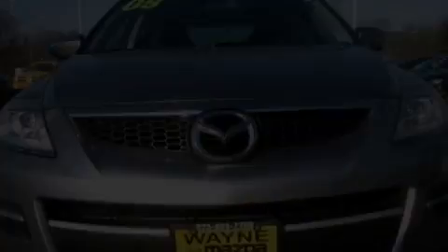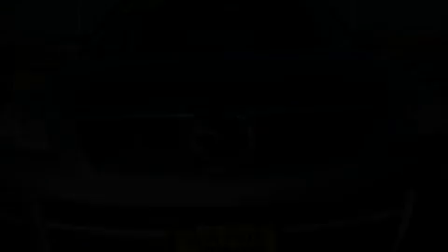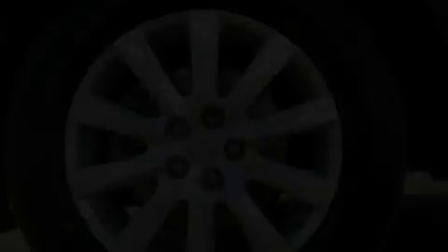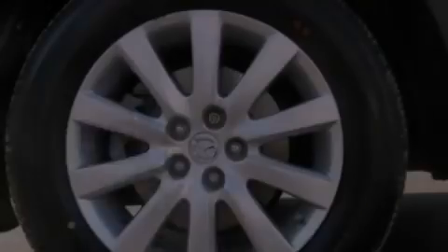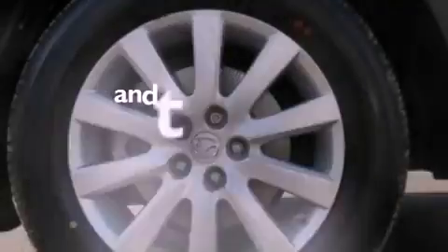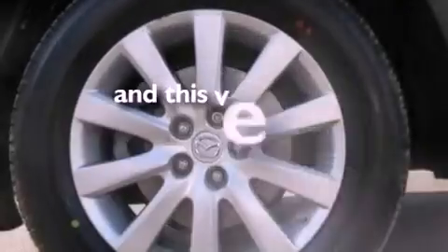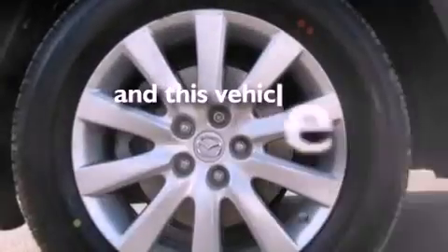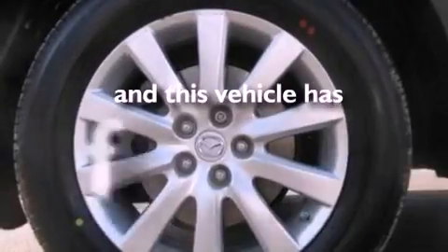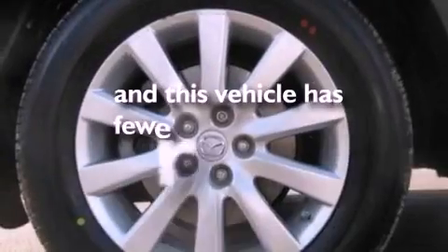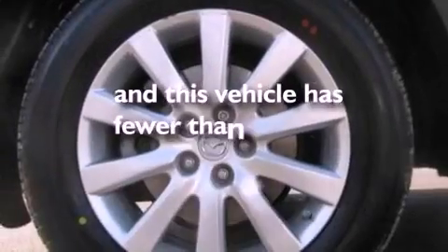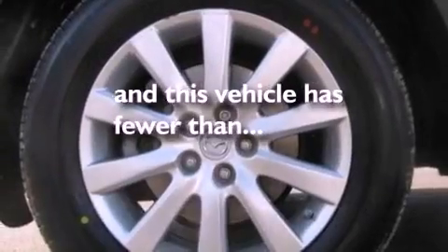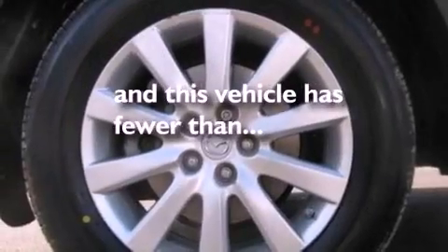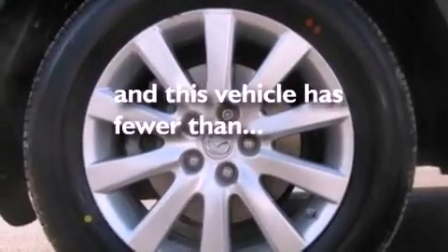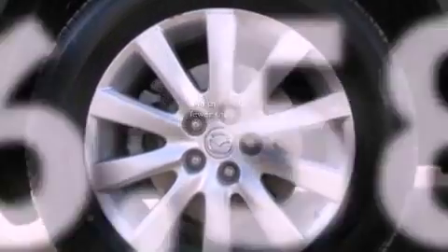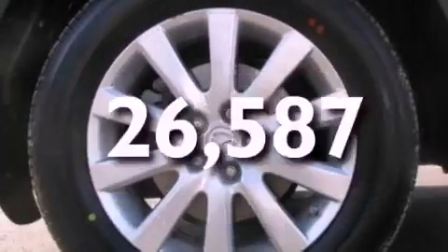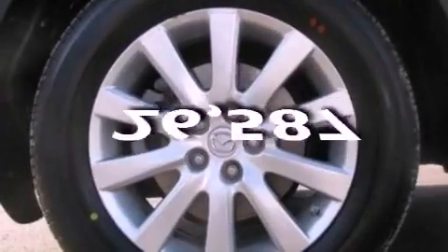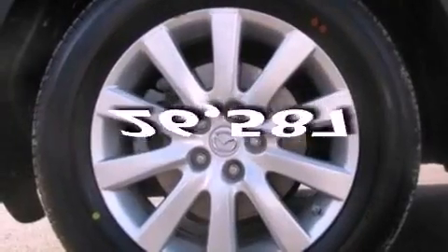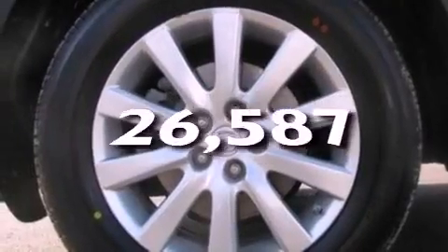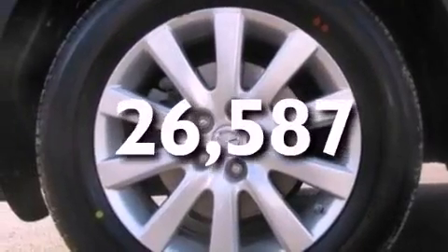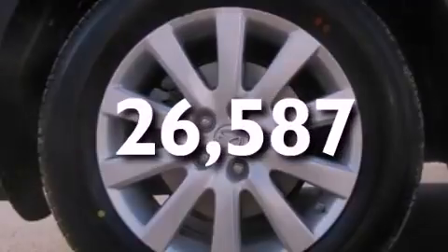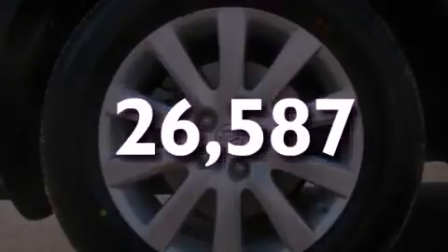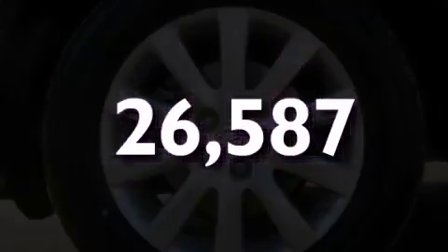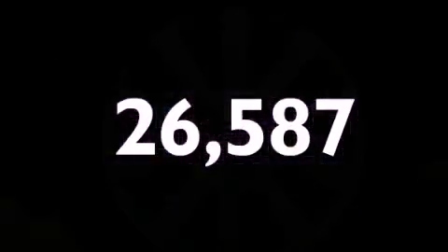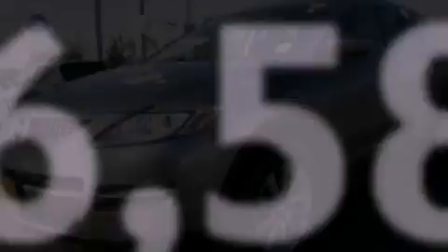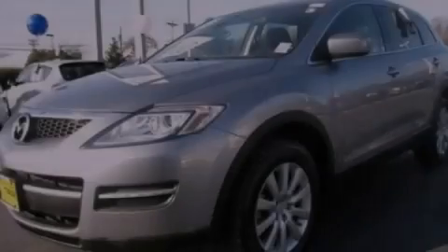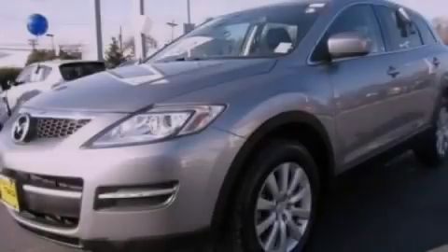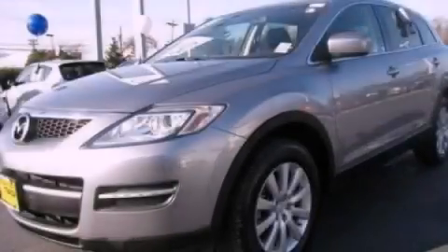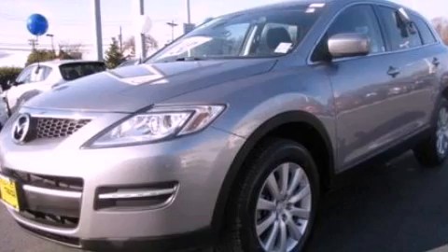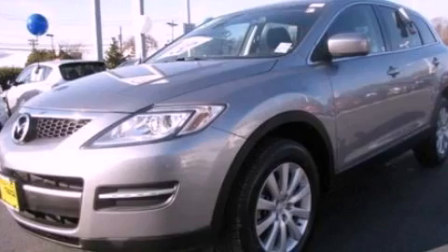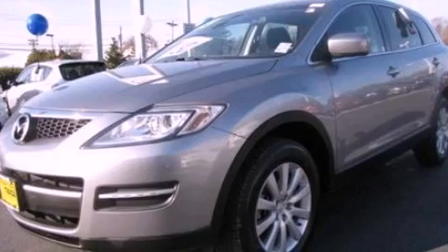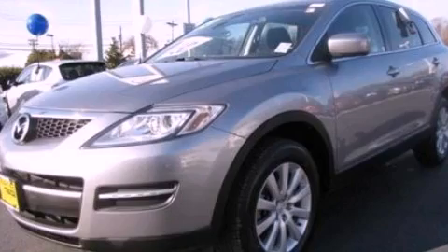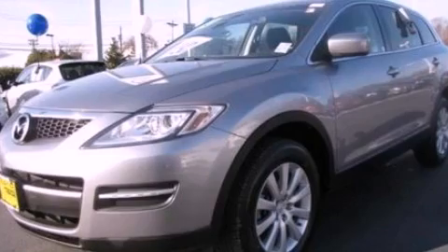This vehicle has fewer than 27,000 miles on the odometer. Stop by today and test drive this automobile for yourself.